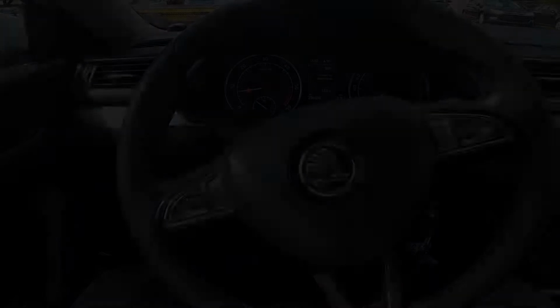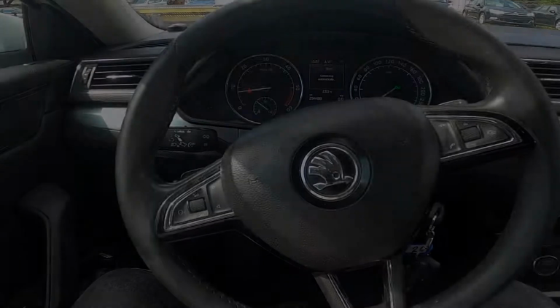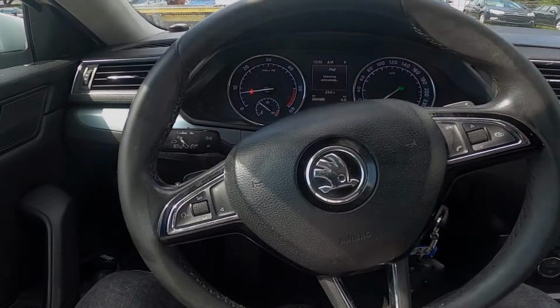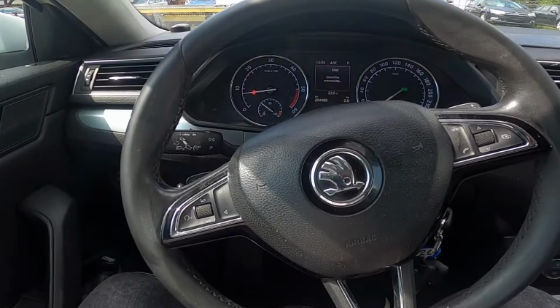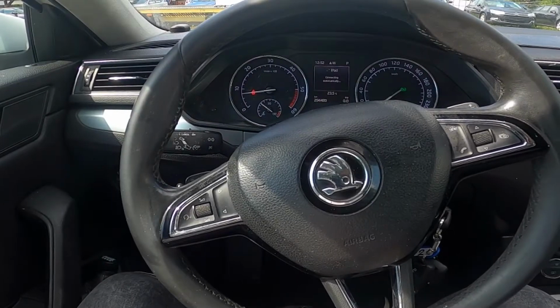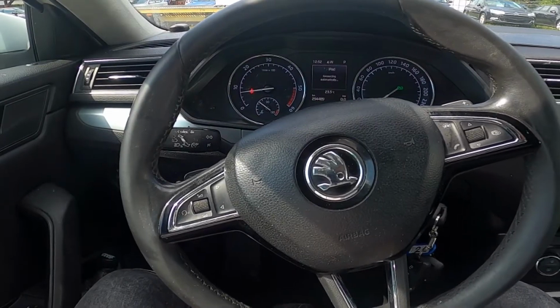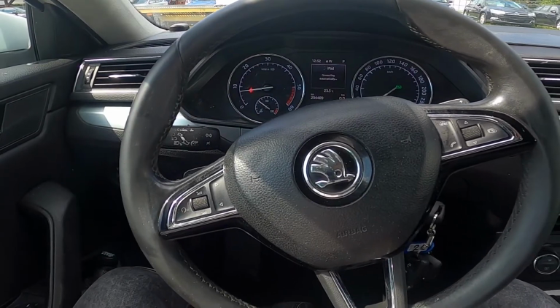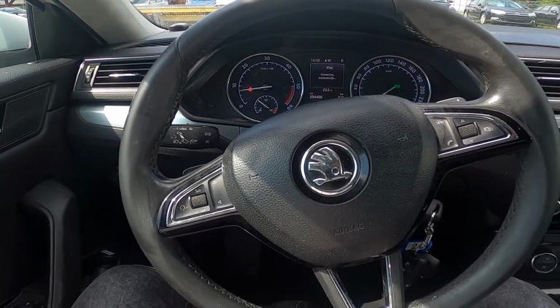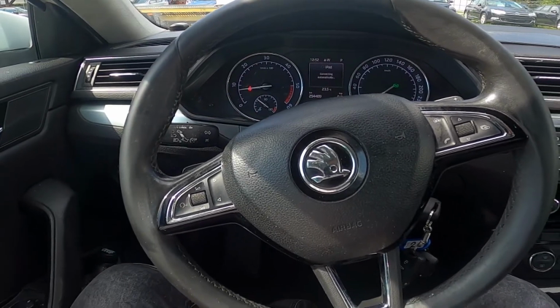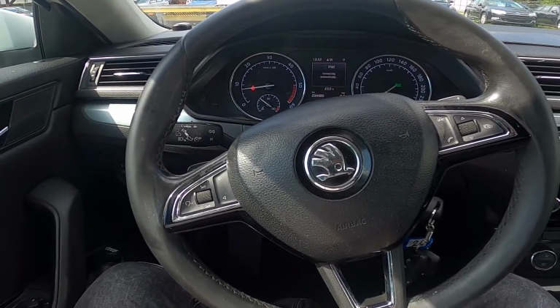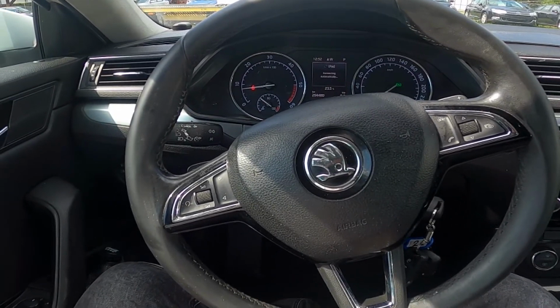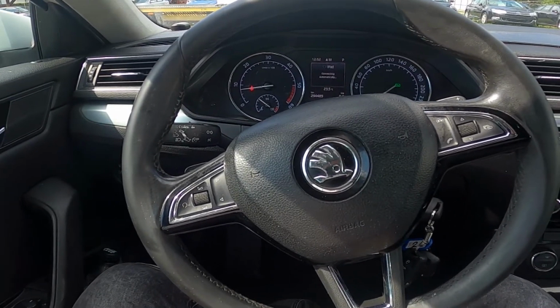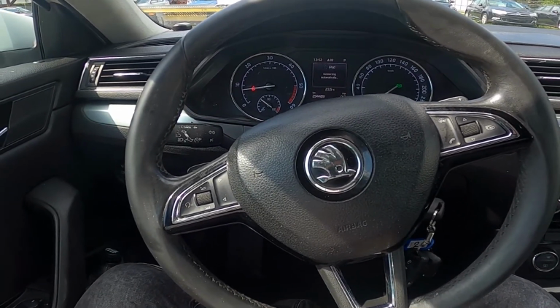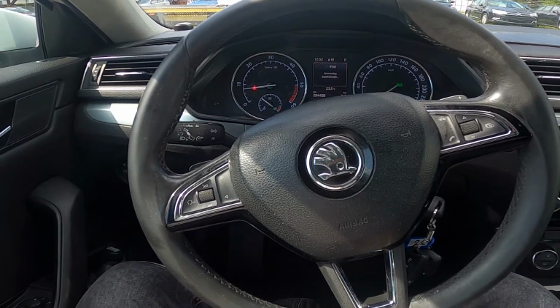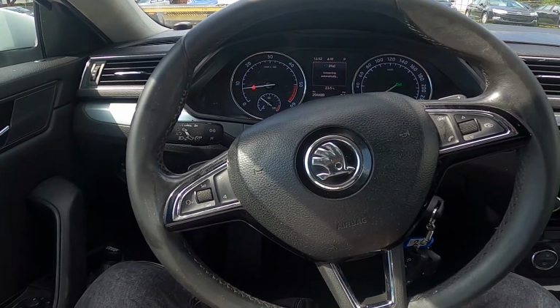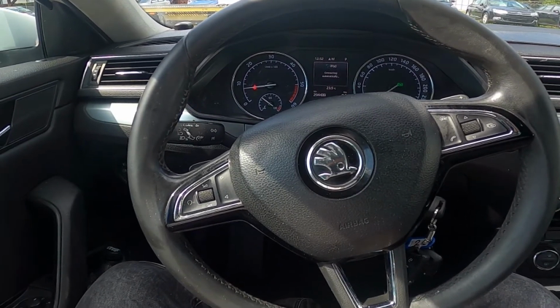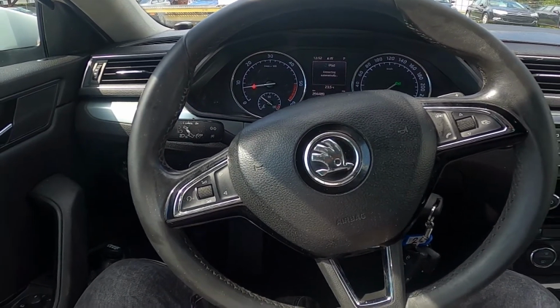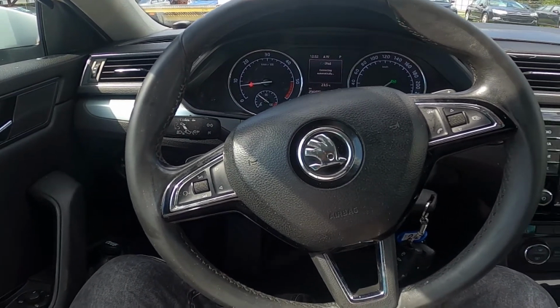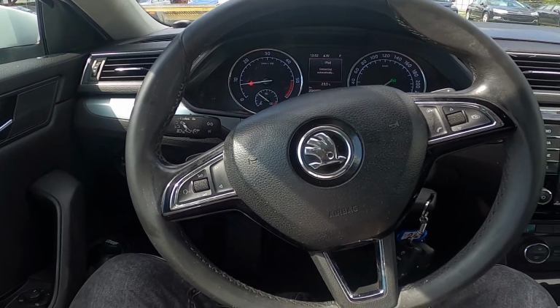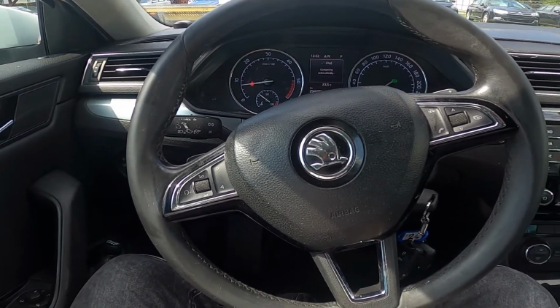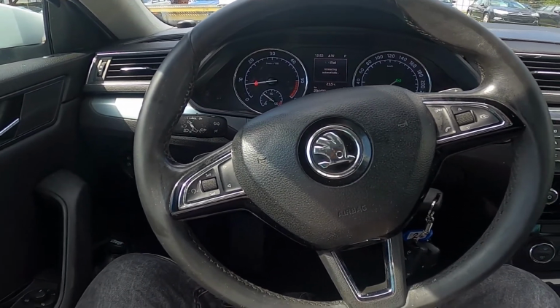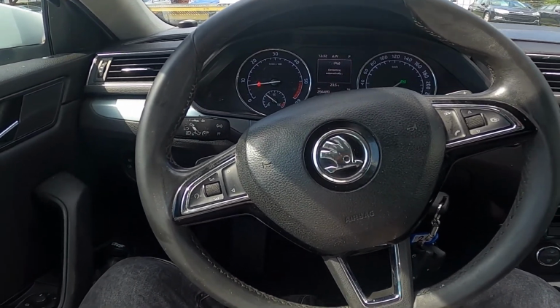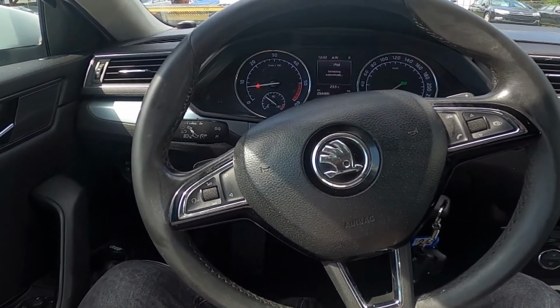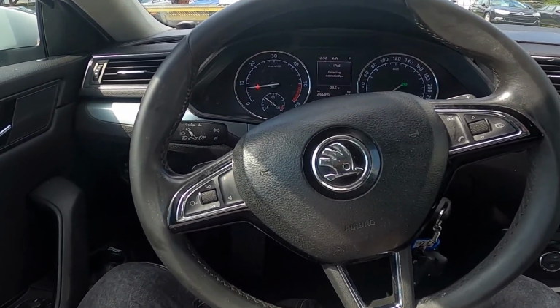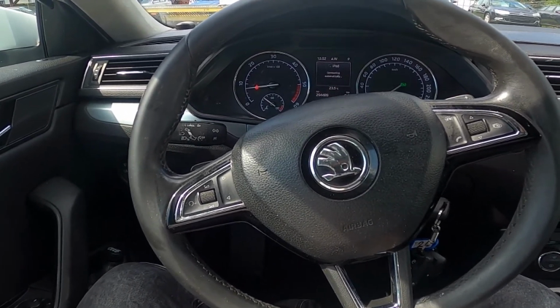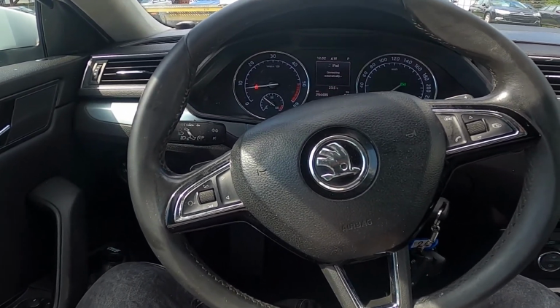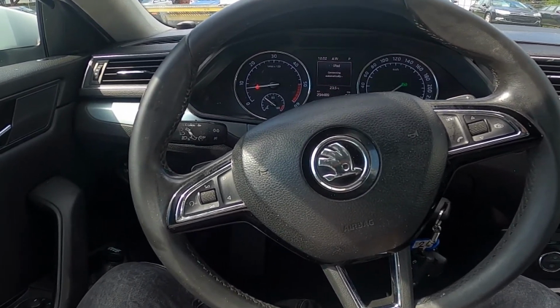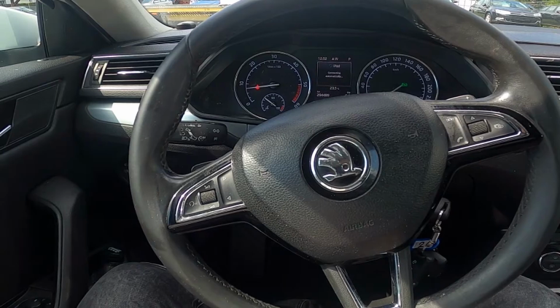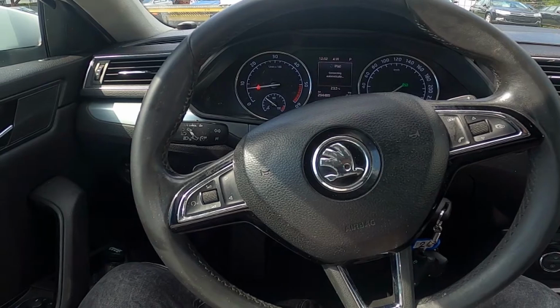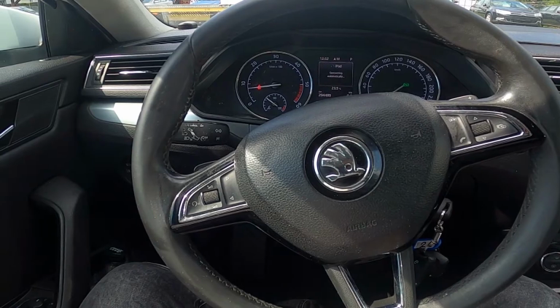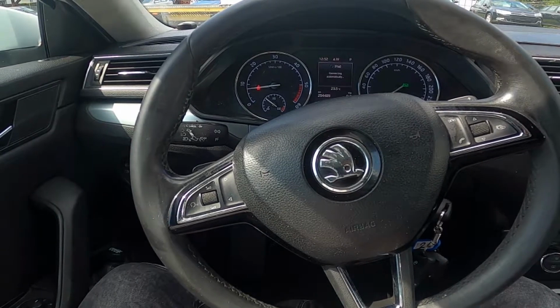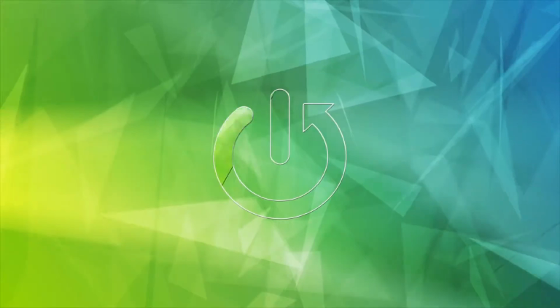Hello, today I'm in a Skoda Superb. In this video I'll show you how to manually tune the radio.